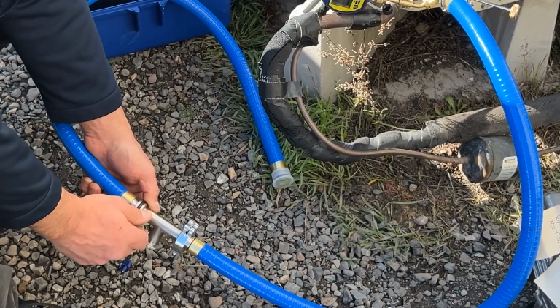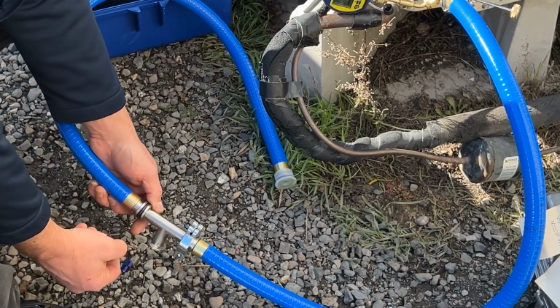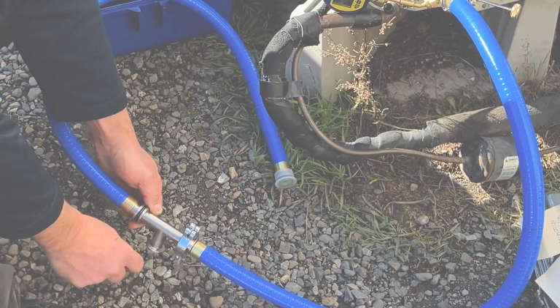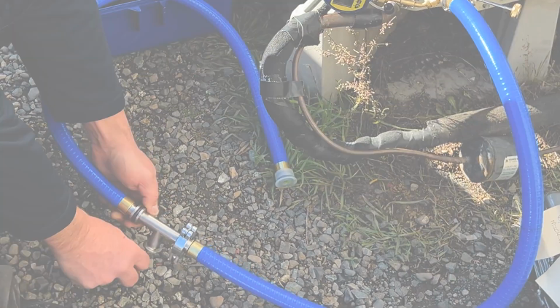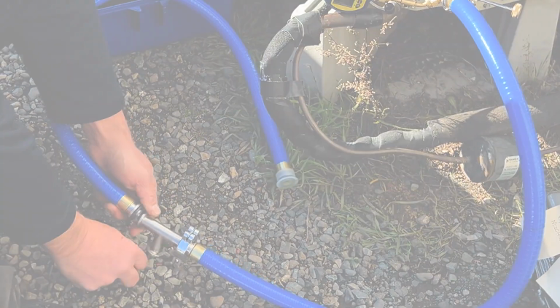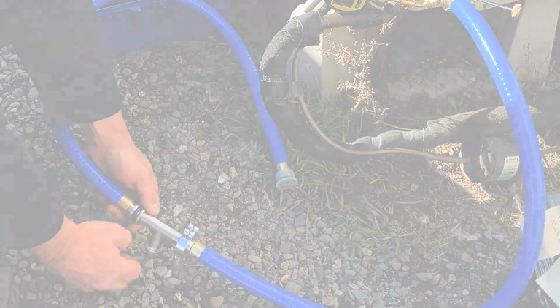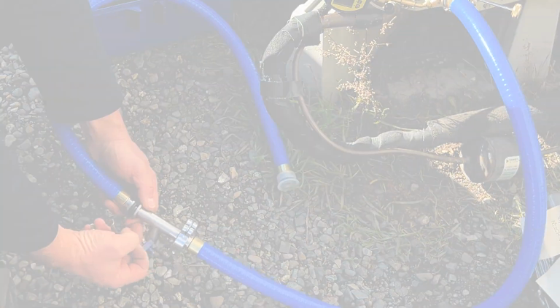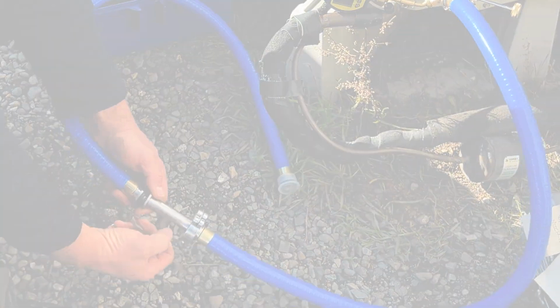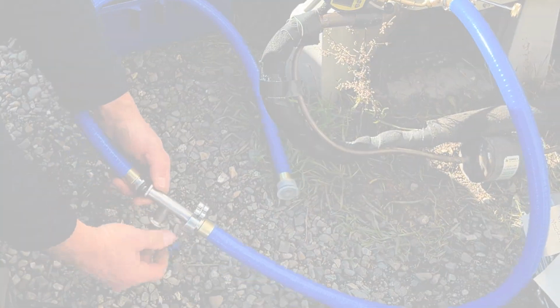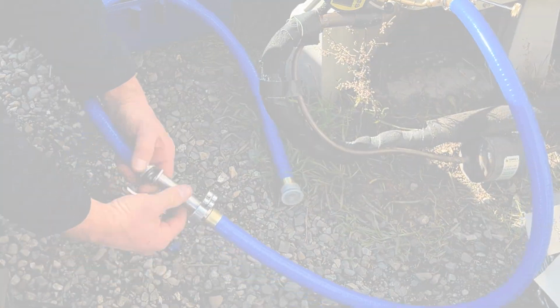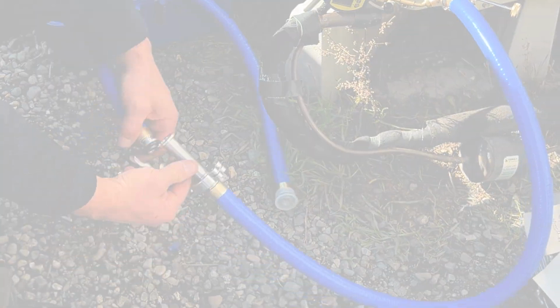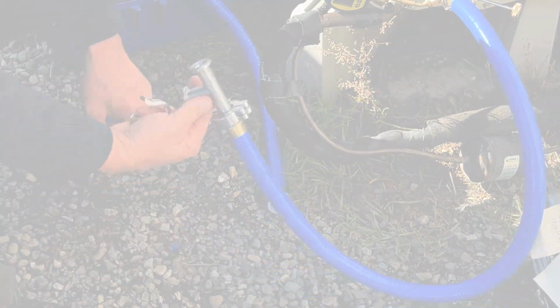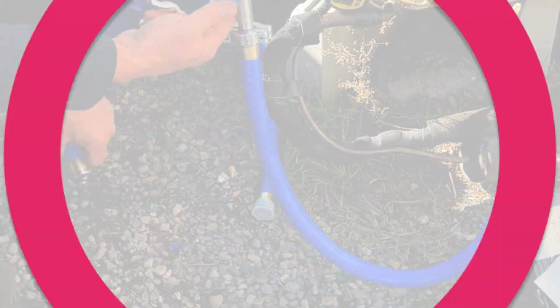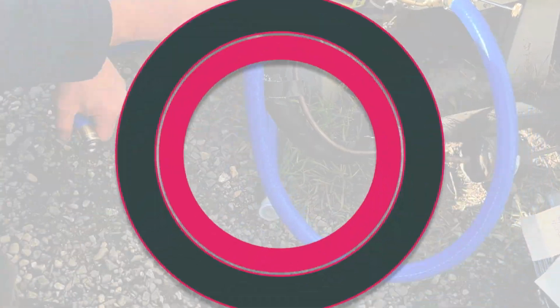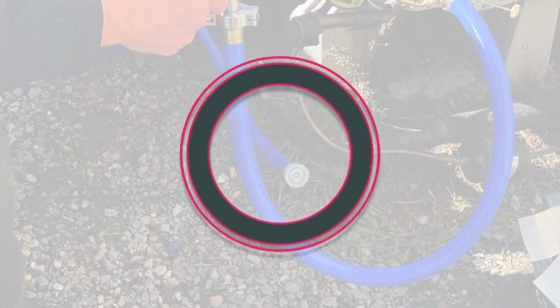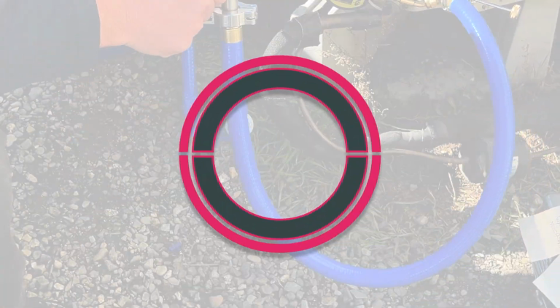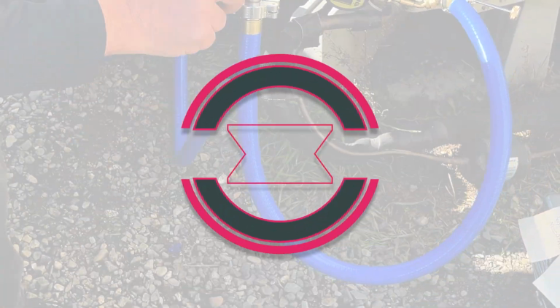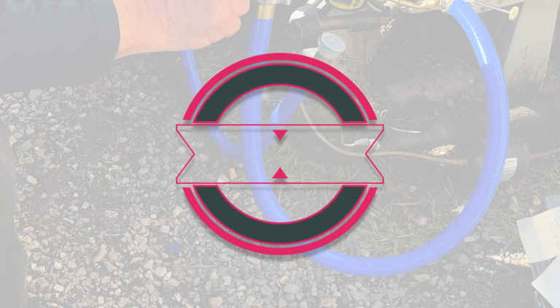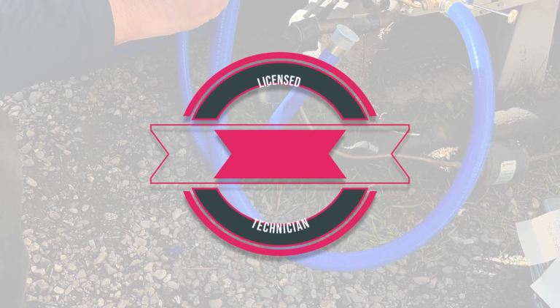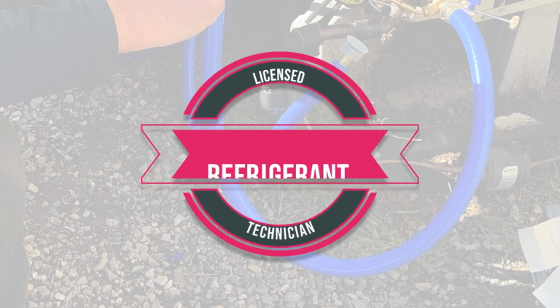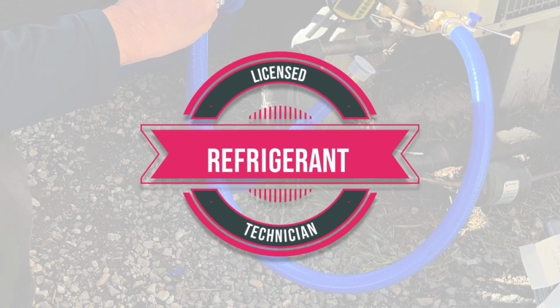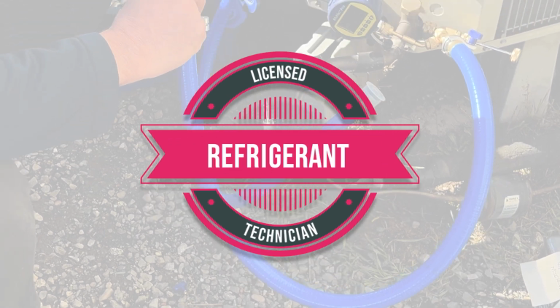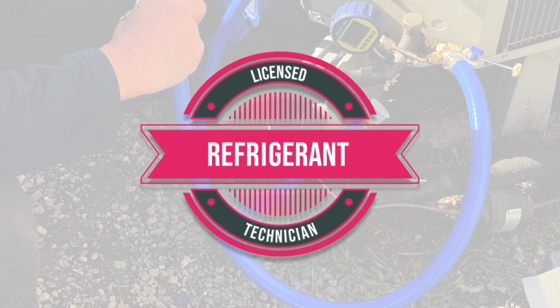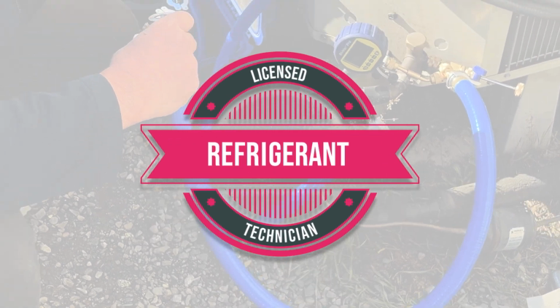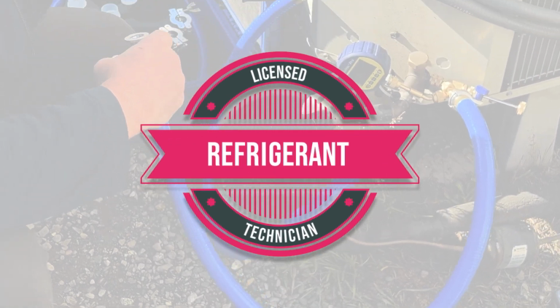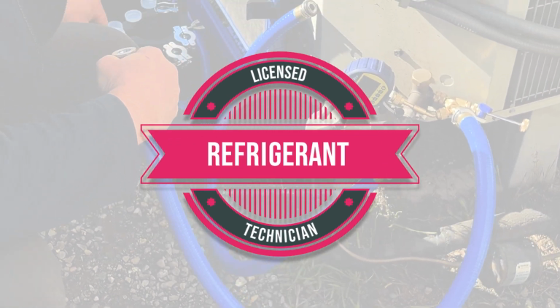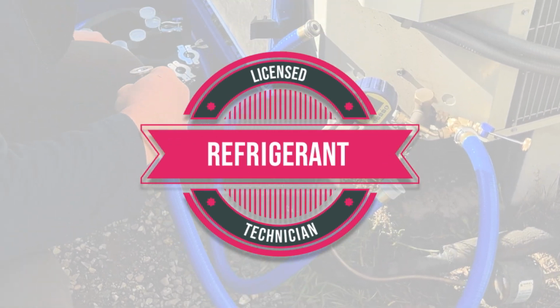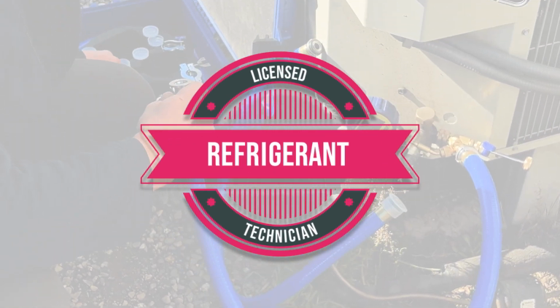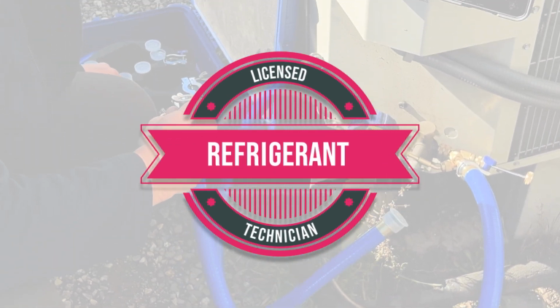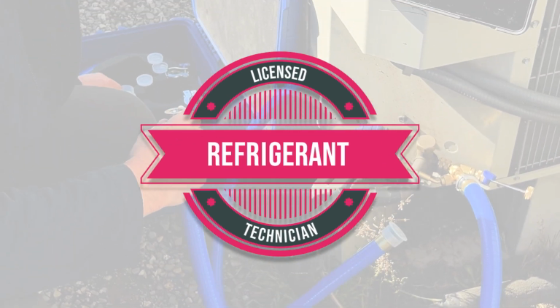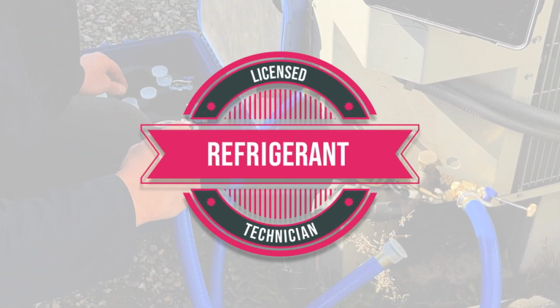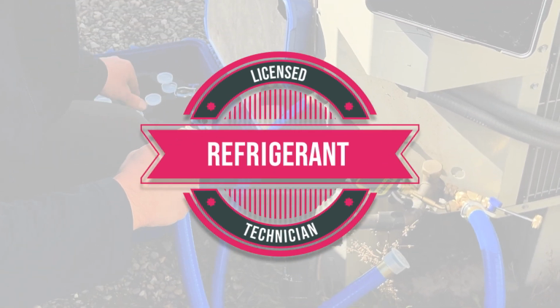Note that these procedures should only be completed by a licensed refrigeration technician certified by the EPA.